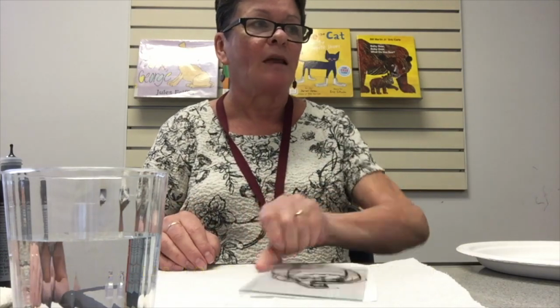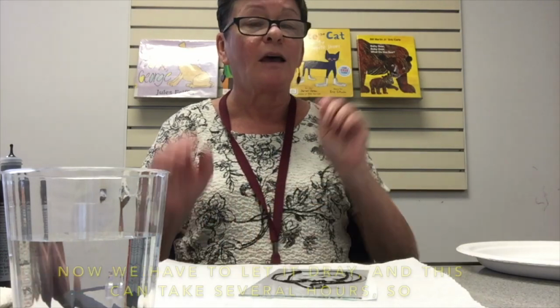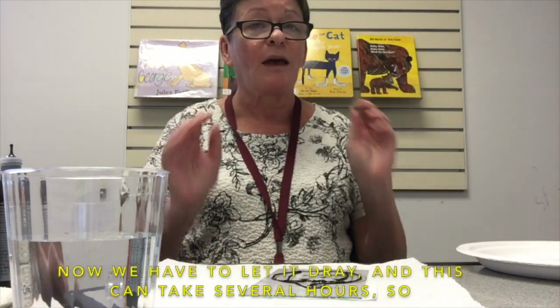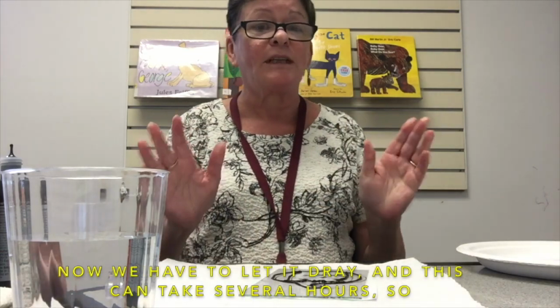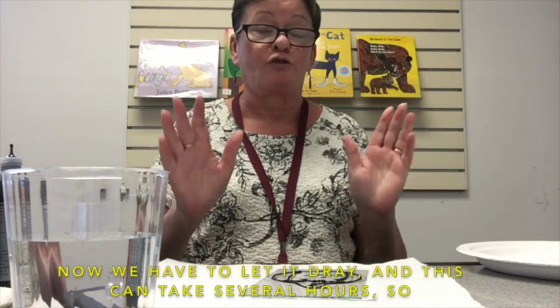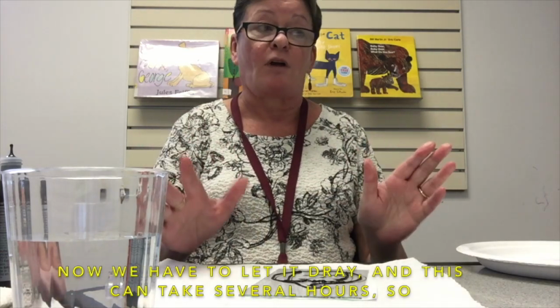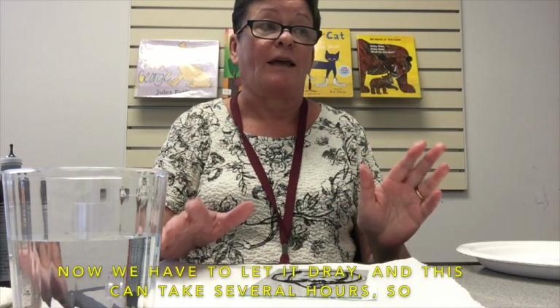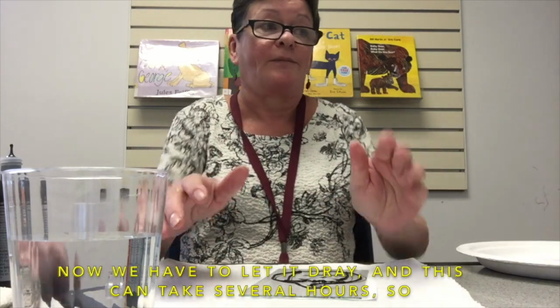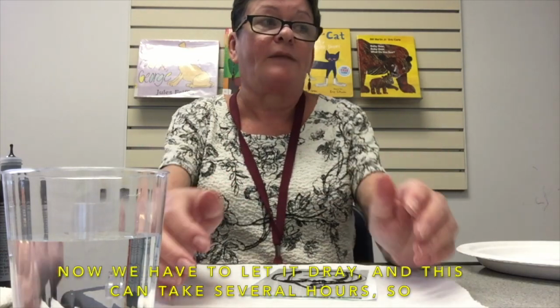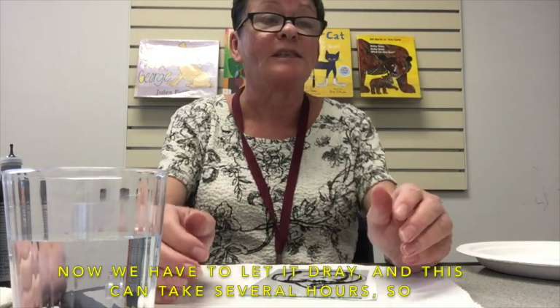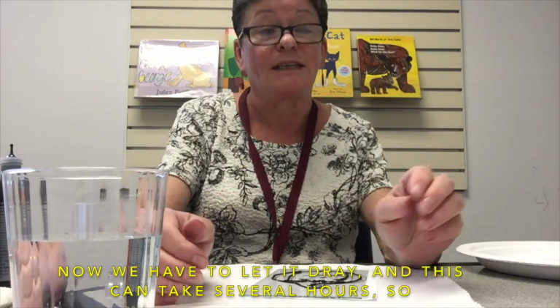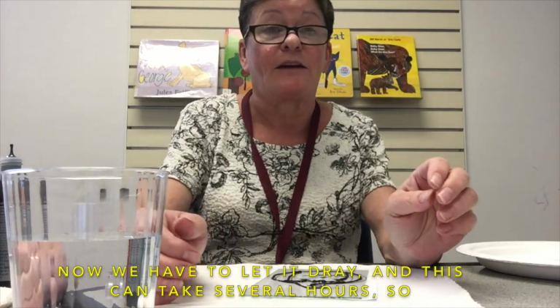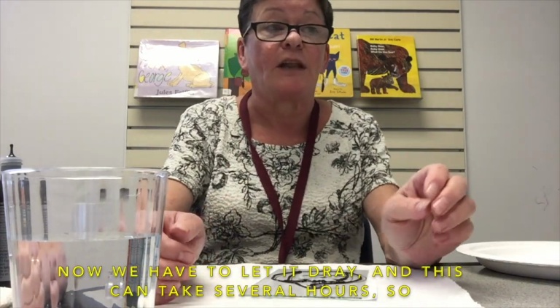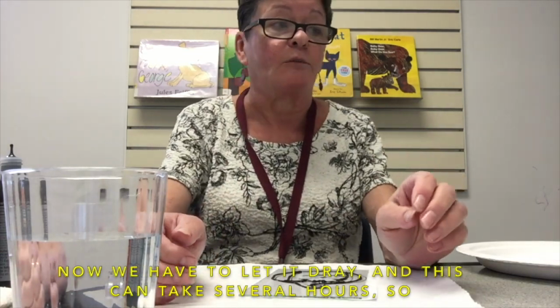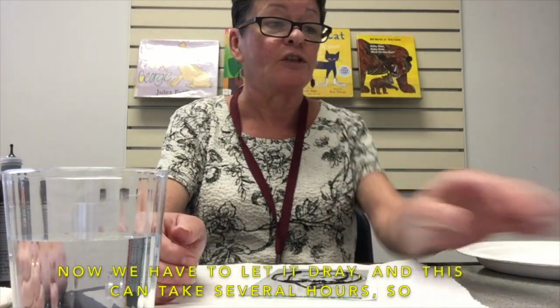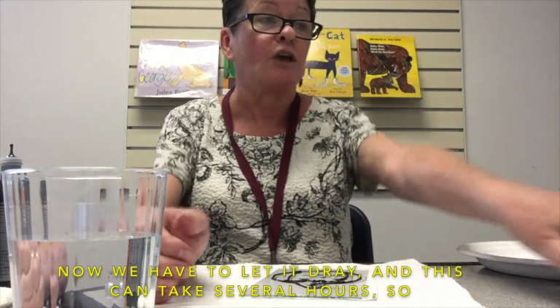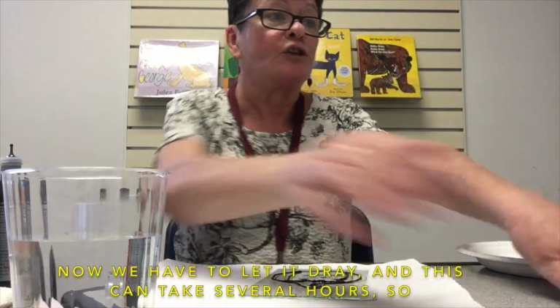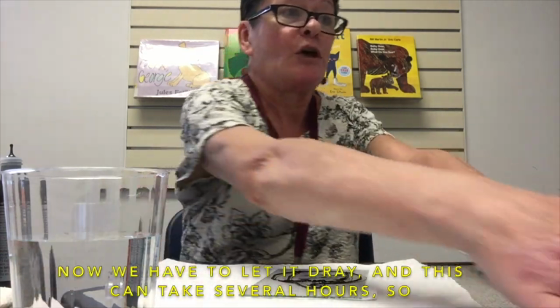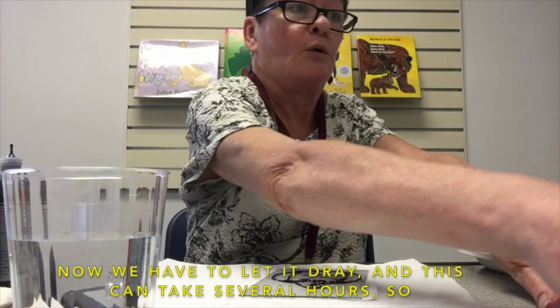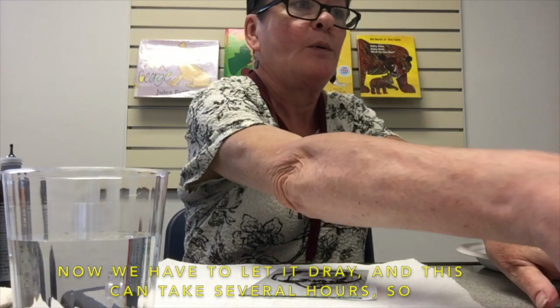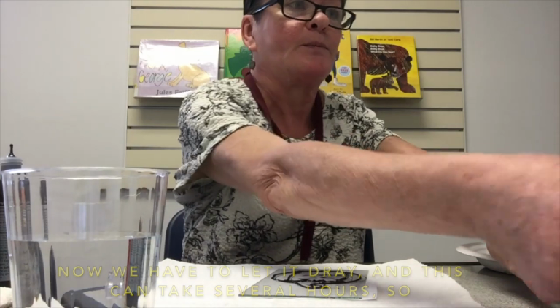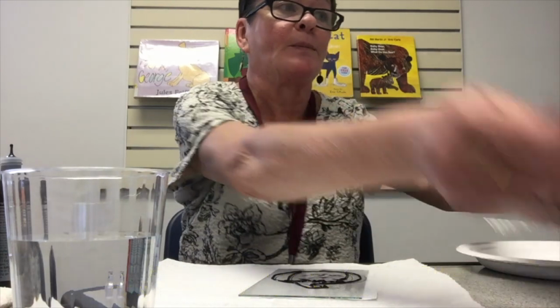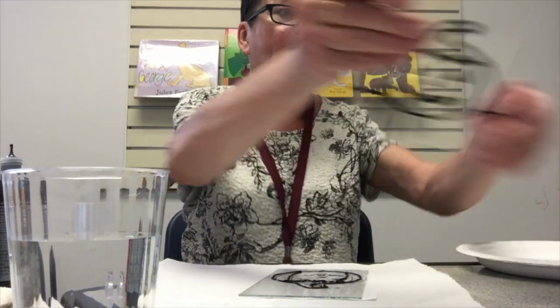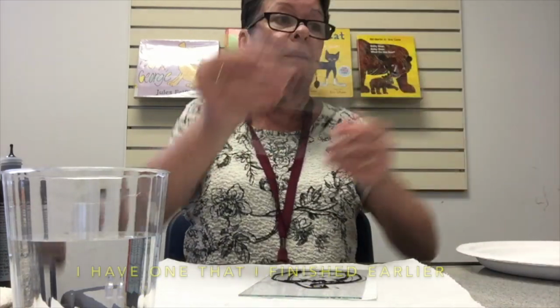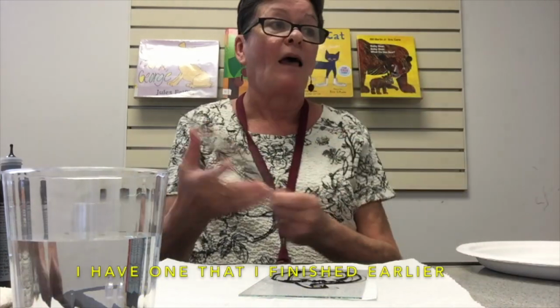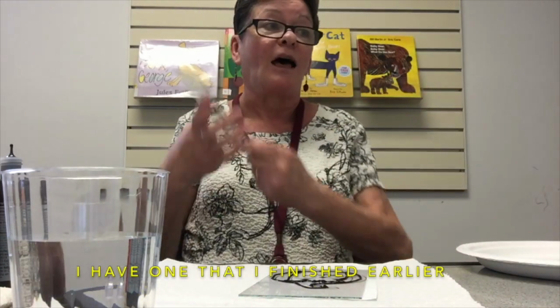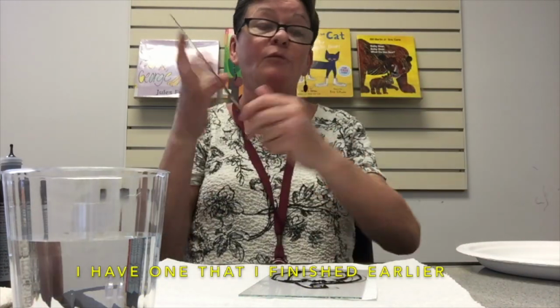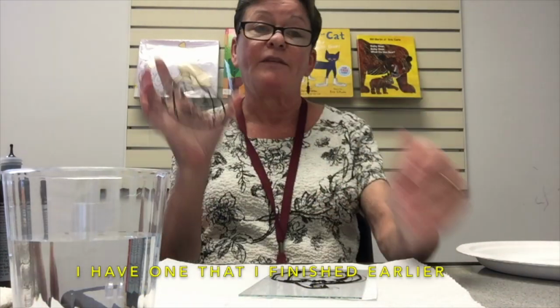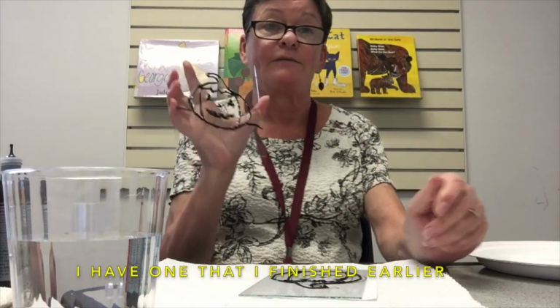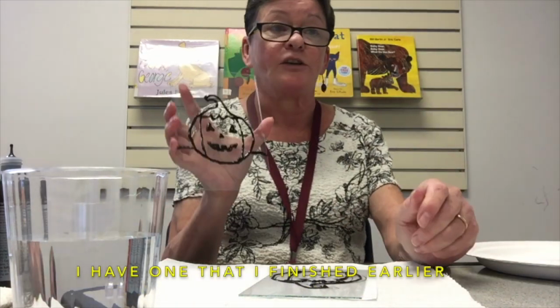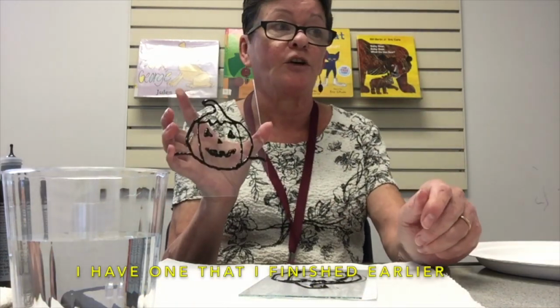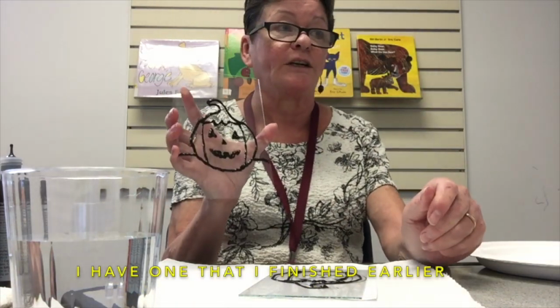Now we have to let it dry, and this can take several hours, so I have one that I finished earlier.